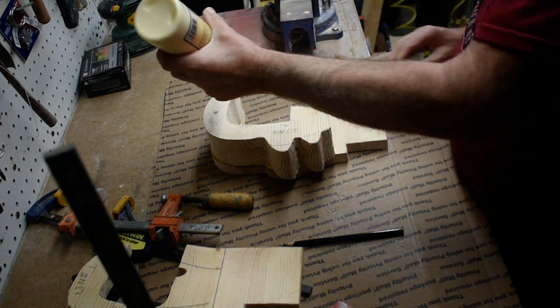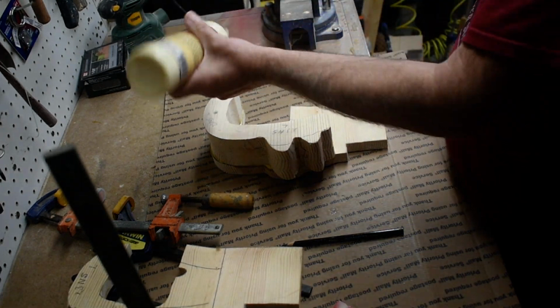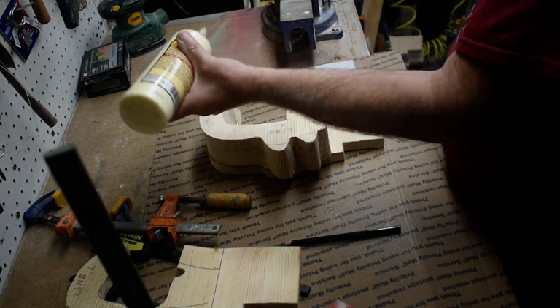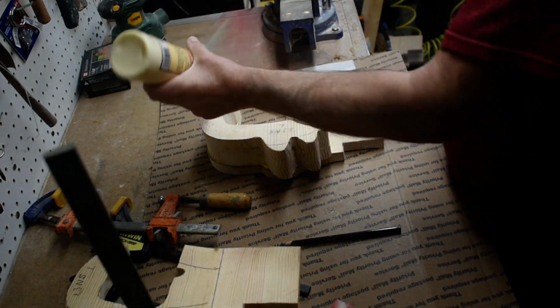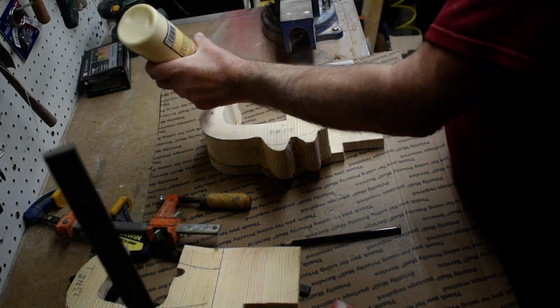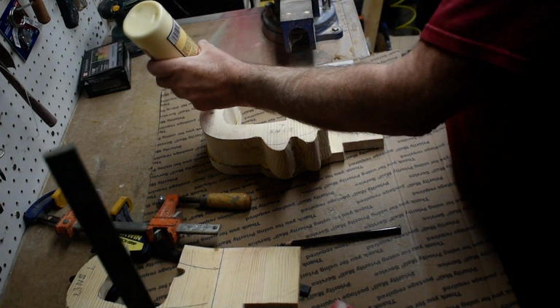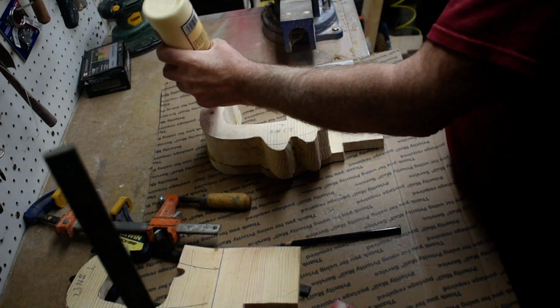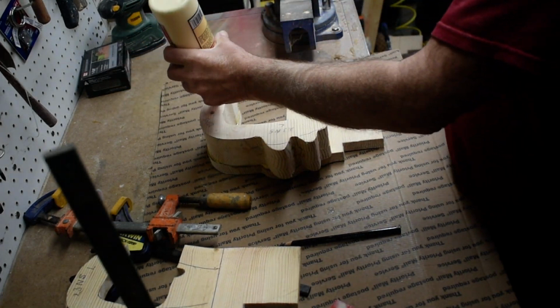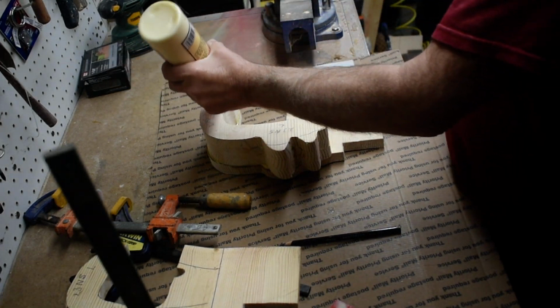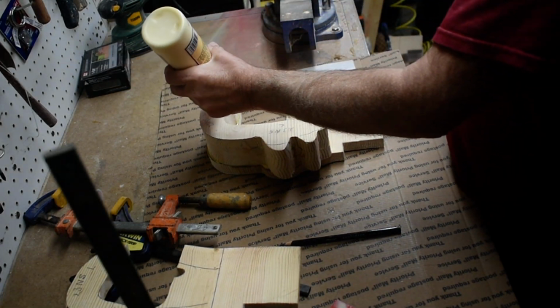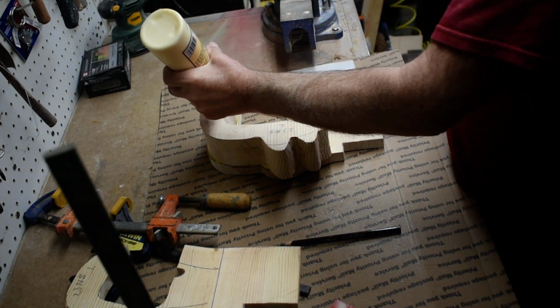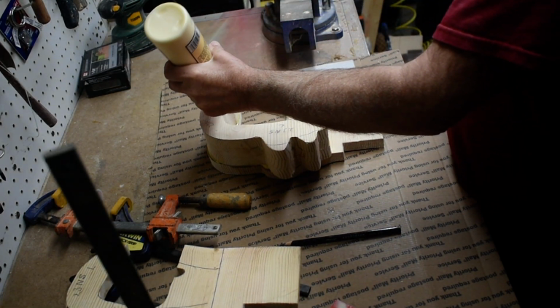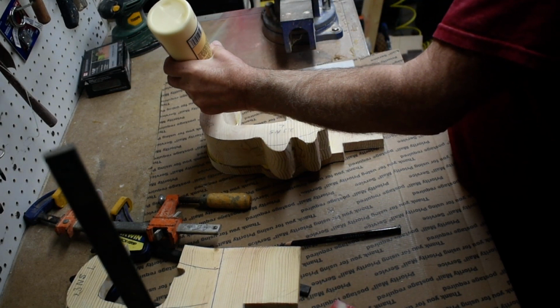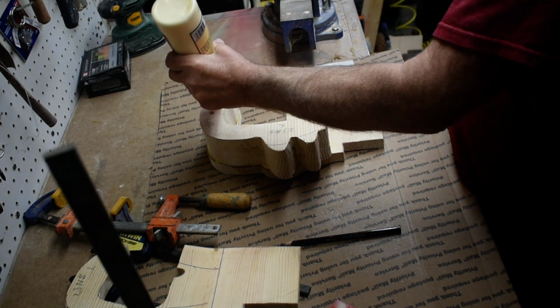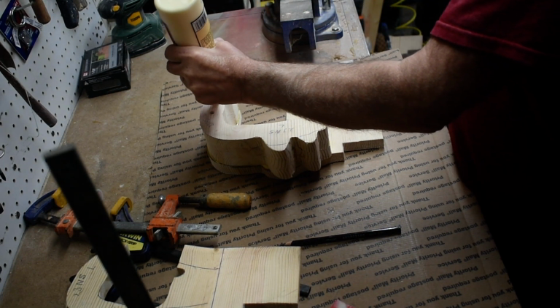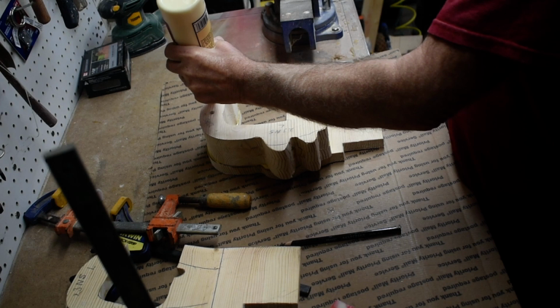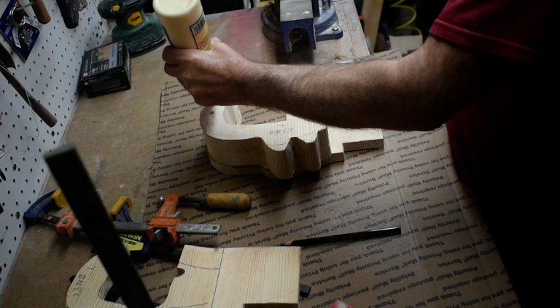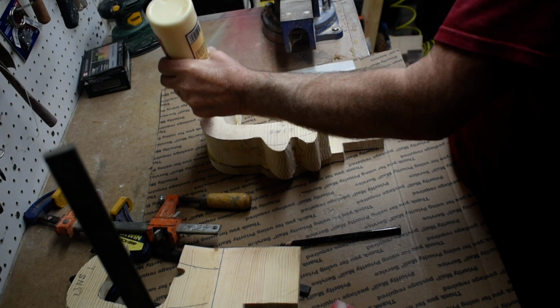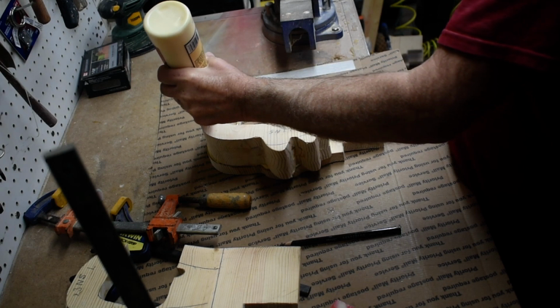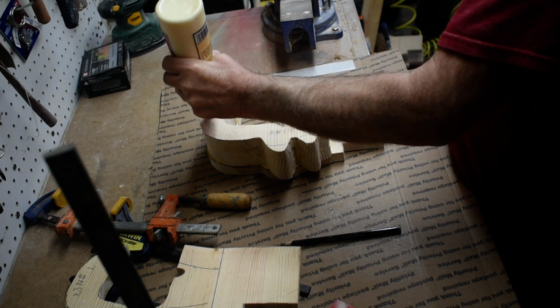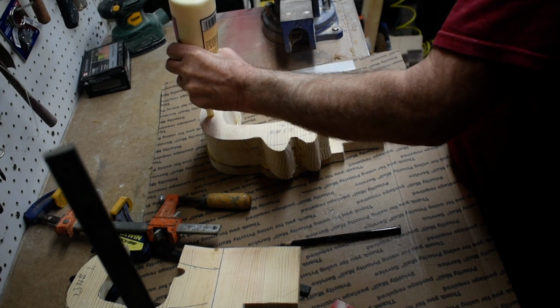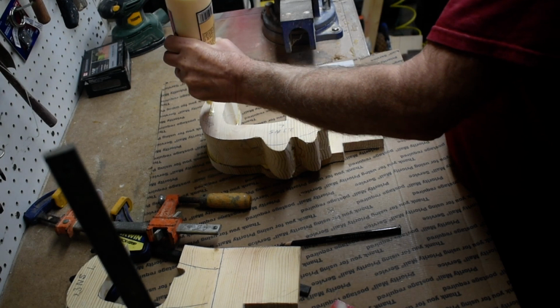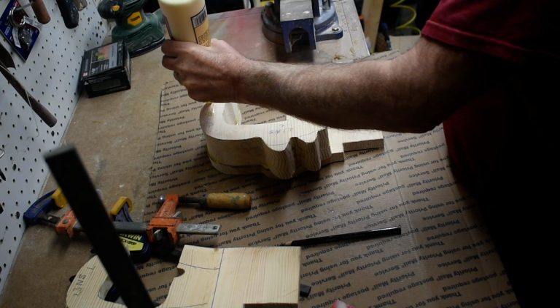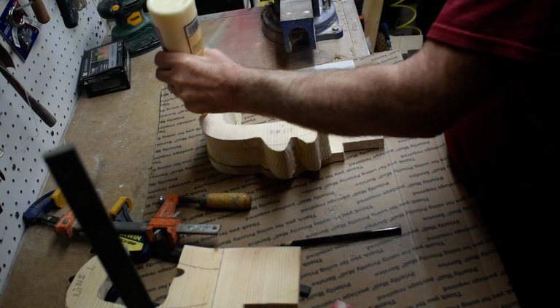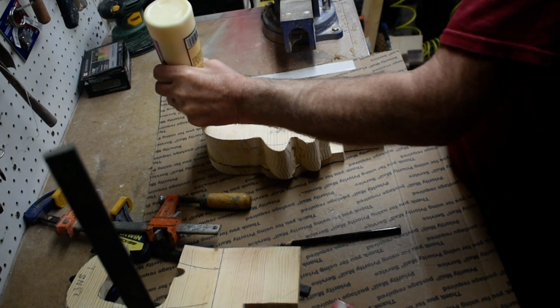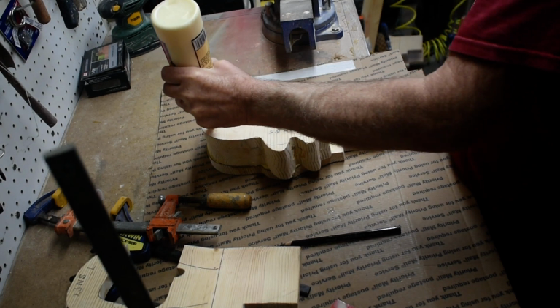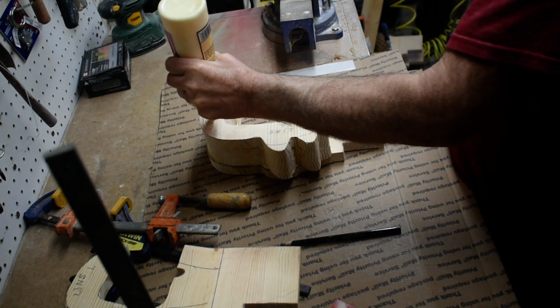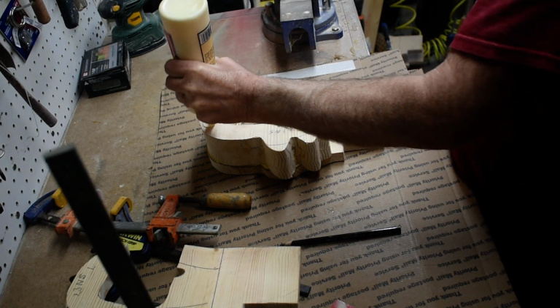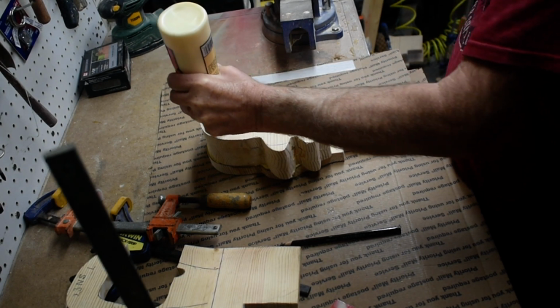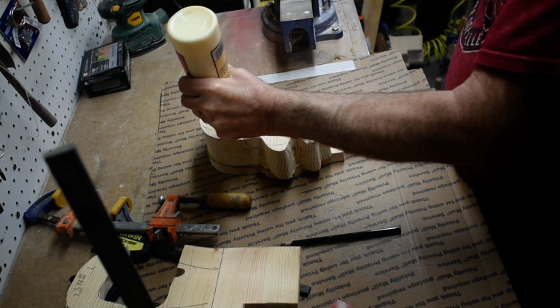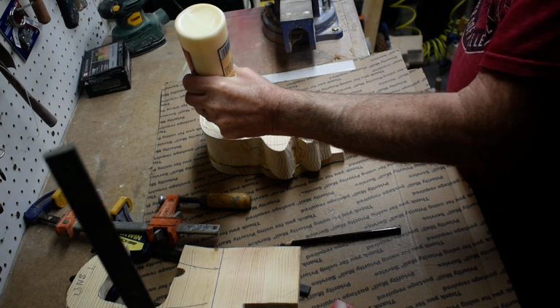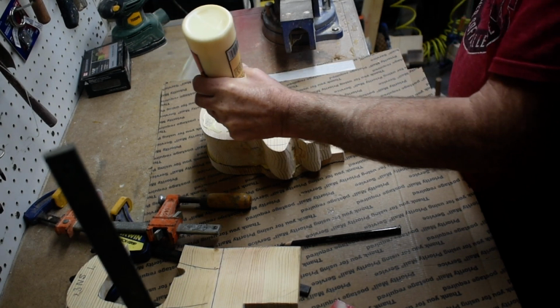We'll glue this piece on, give it a couple hours, and then we'll be ready to add another piece.